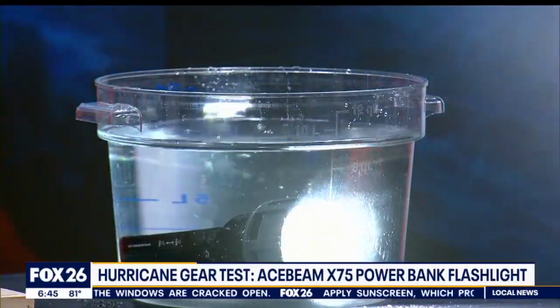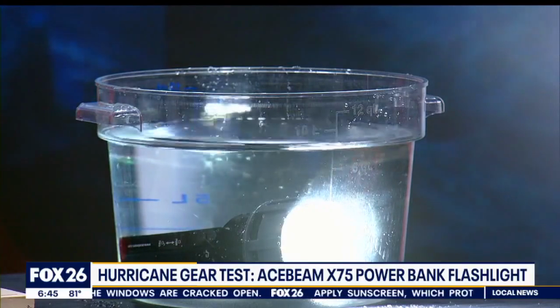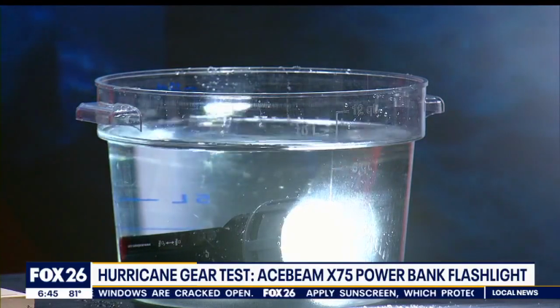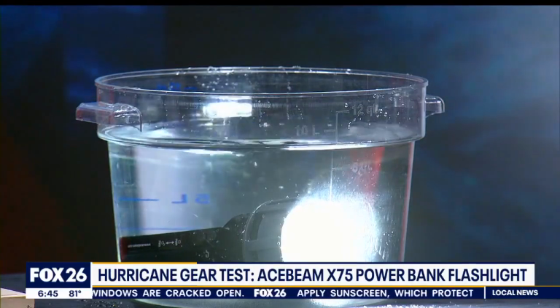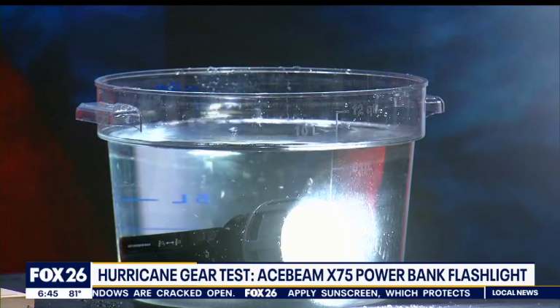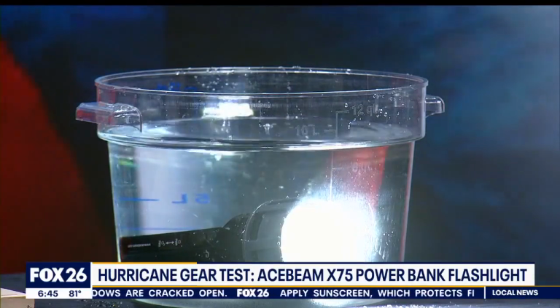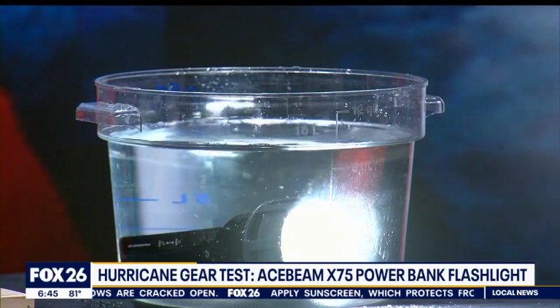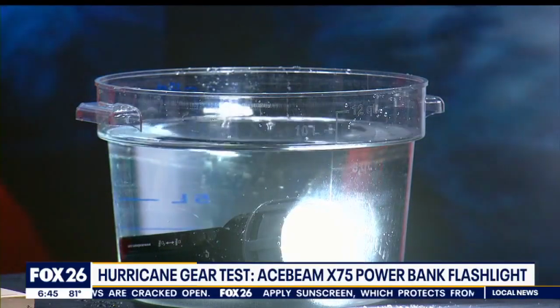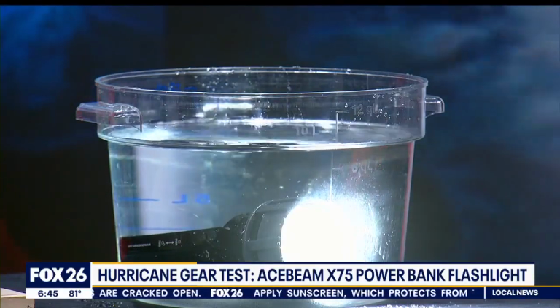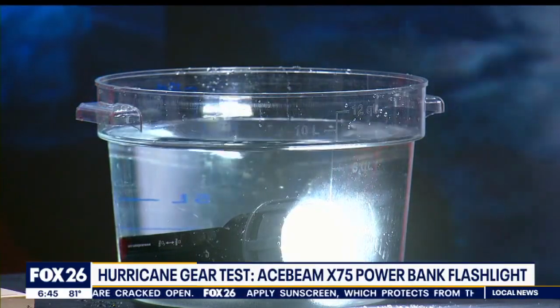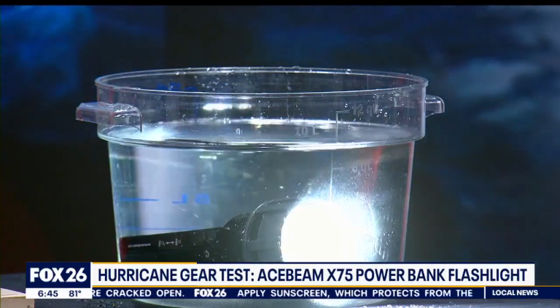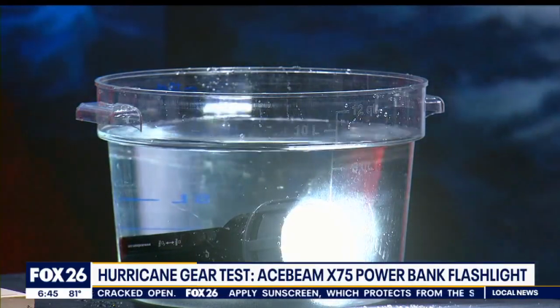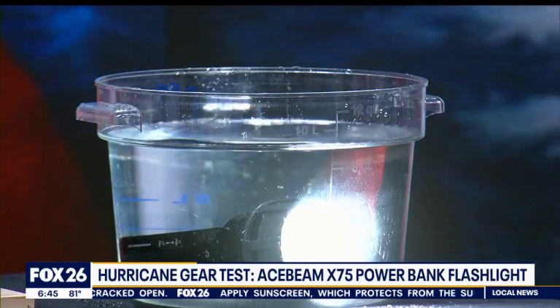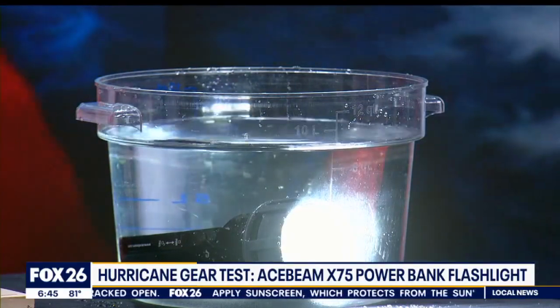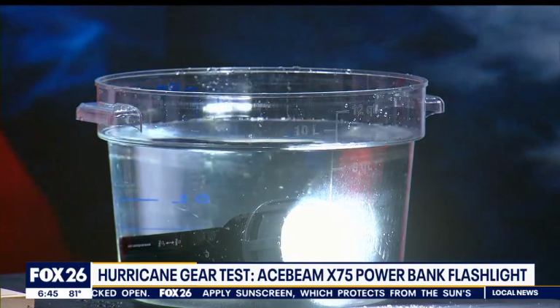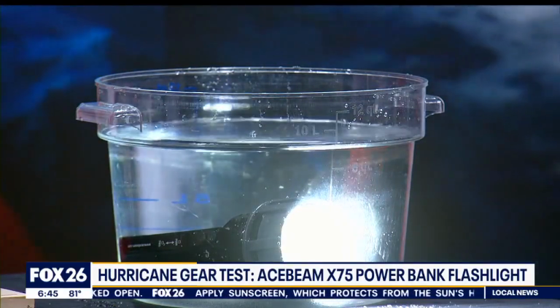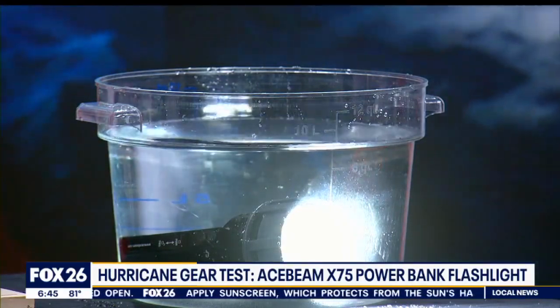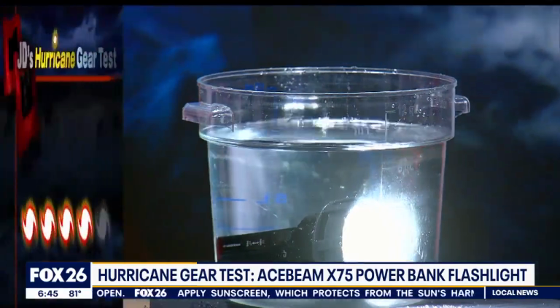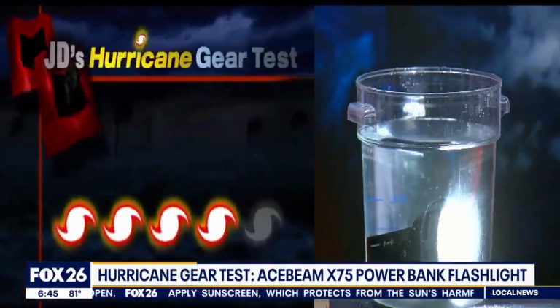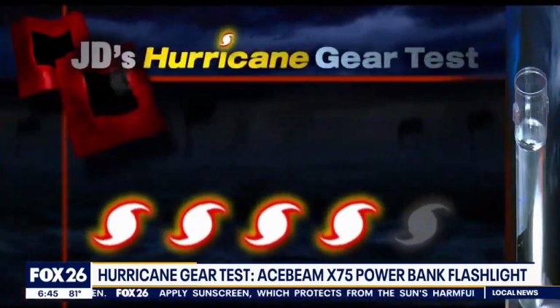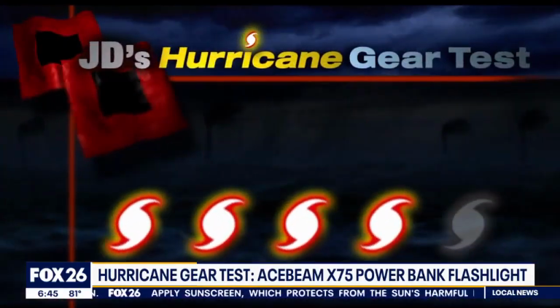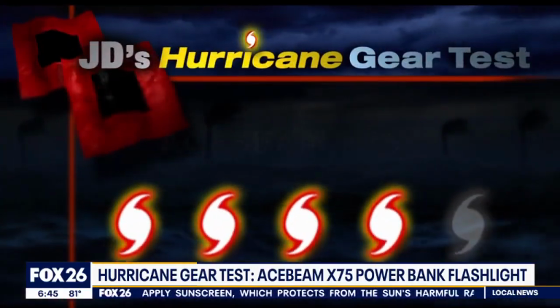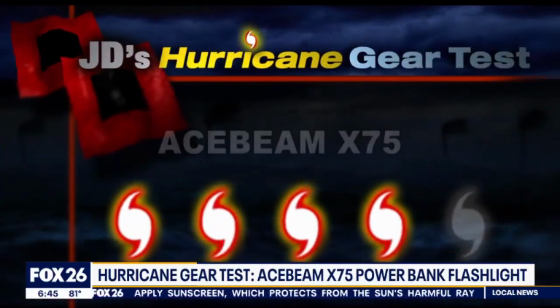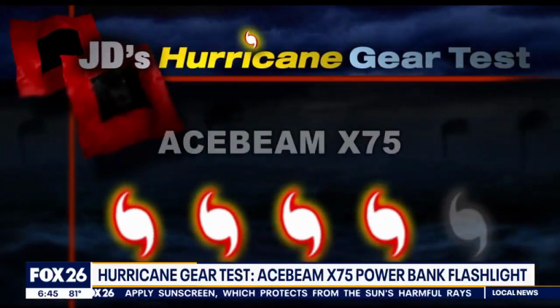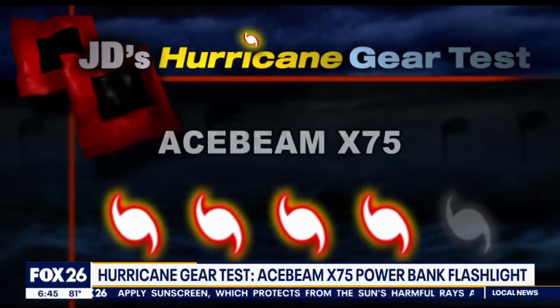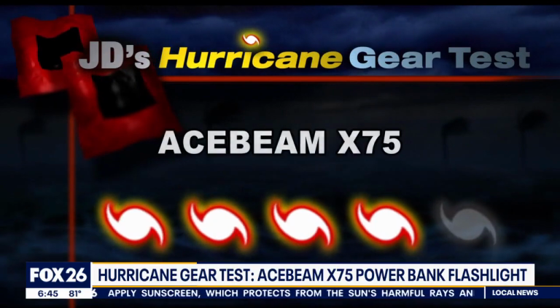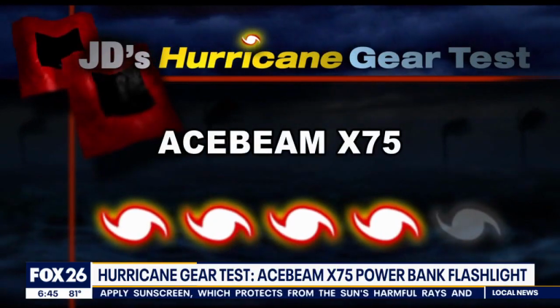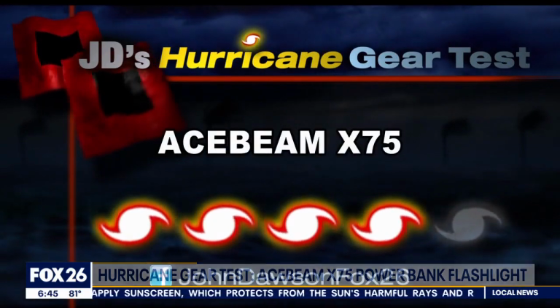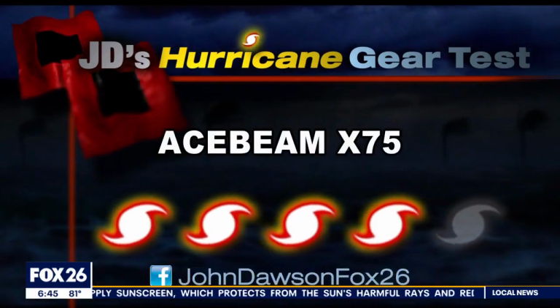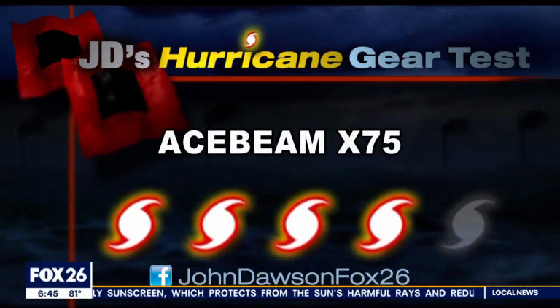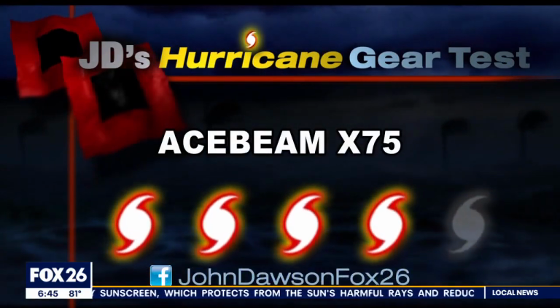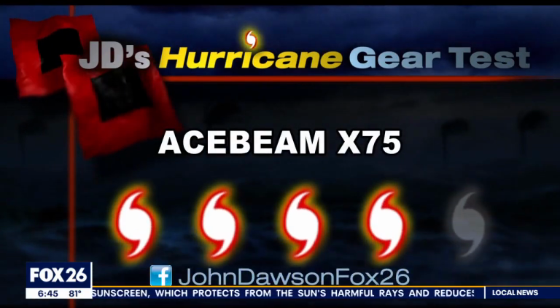You can submerge this light in up to six feet of water. I'm giving the Acebeam X75 a Category 4 out of 5 on my hurricane kit priority scale.